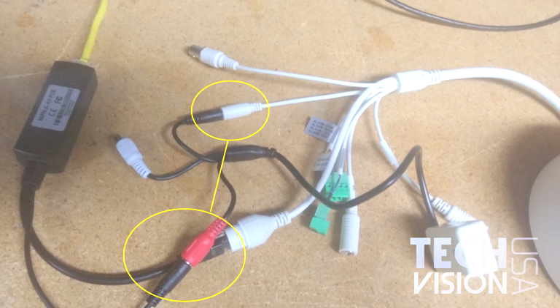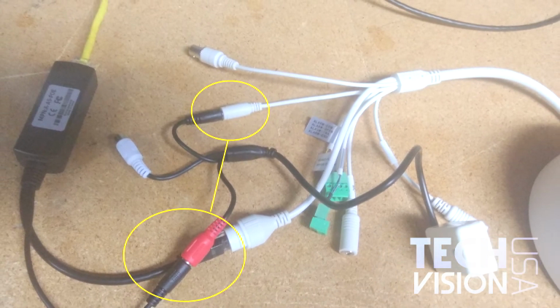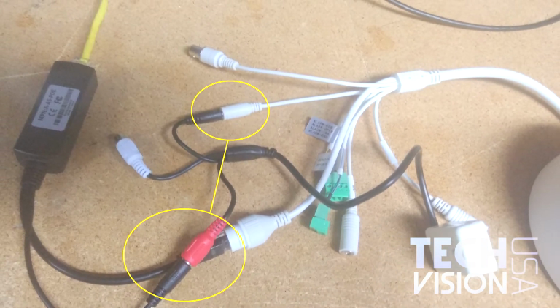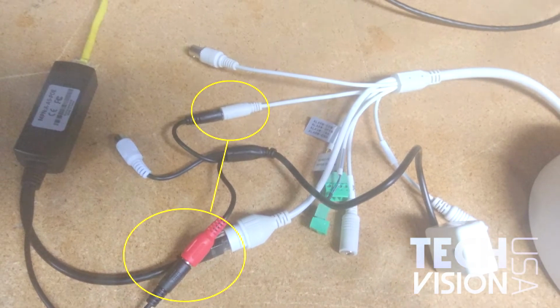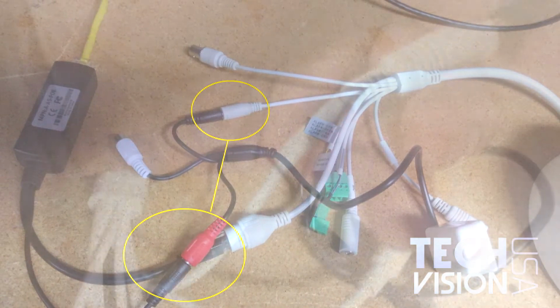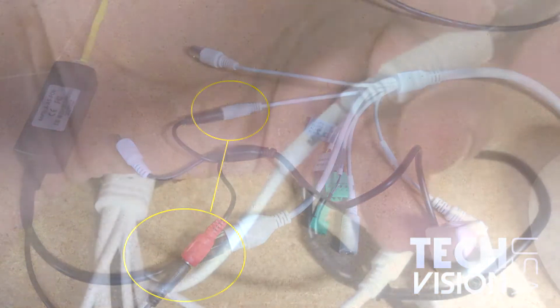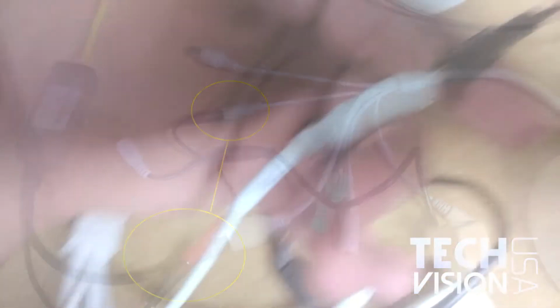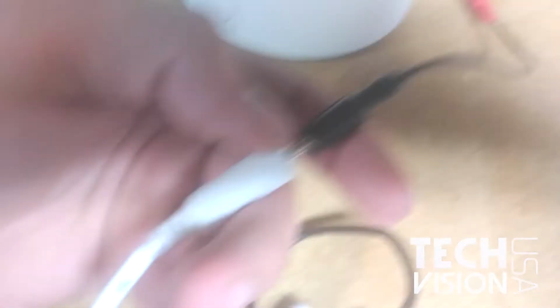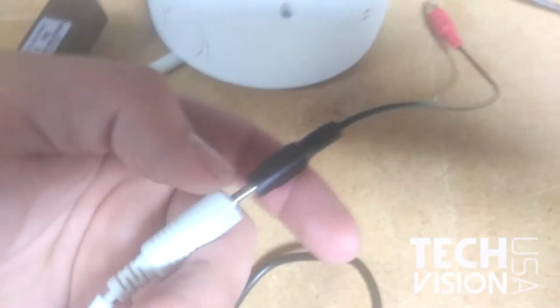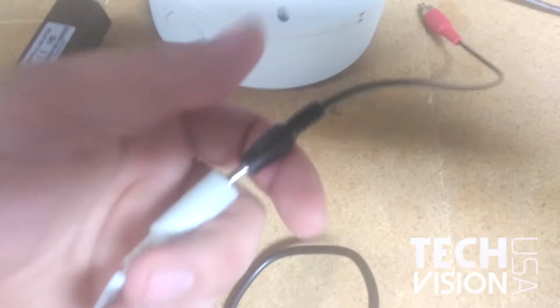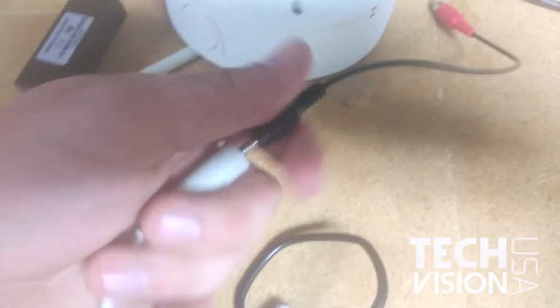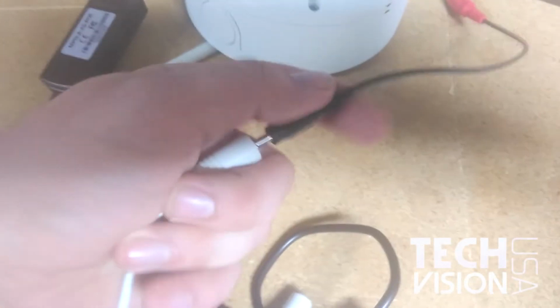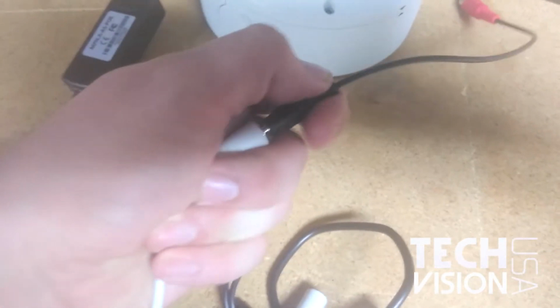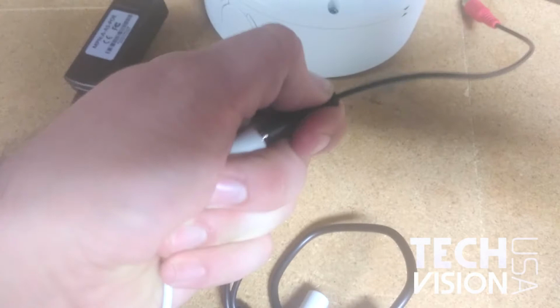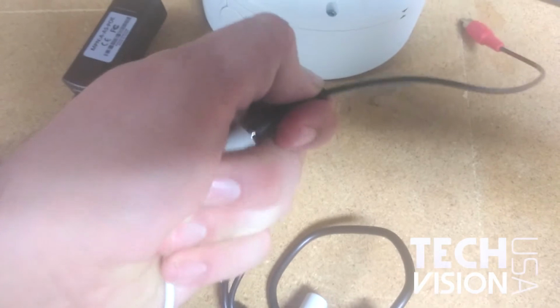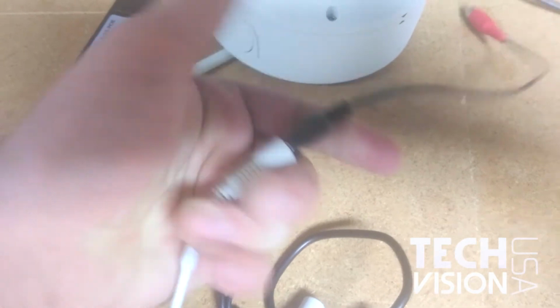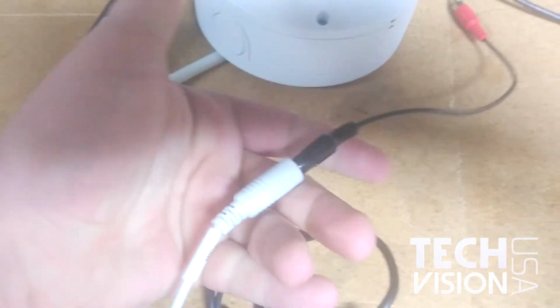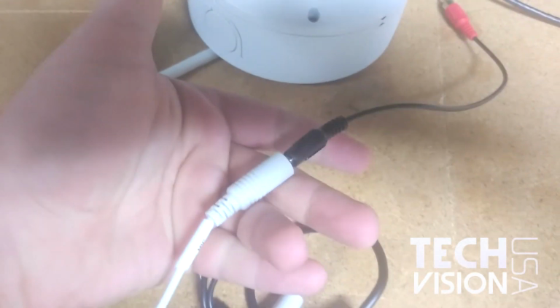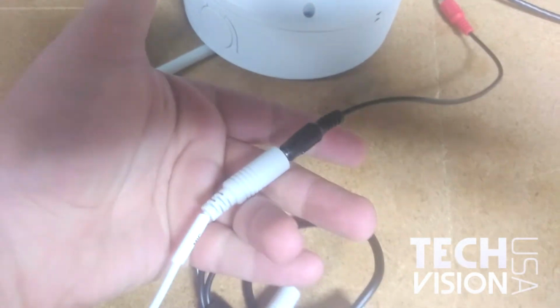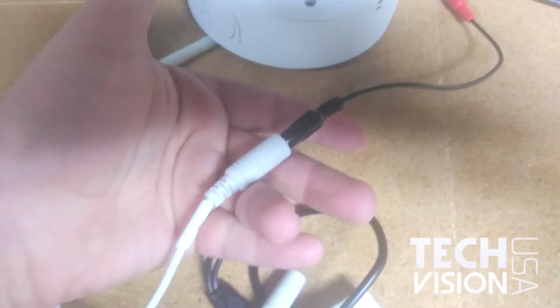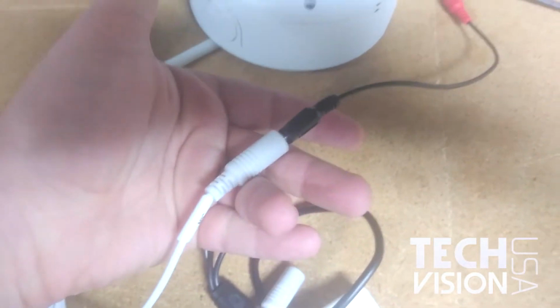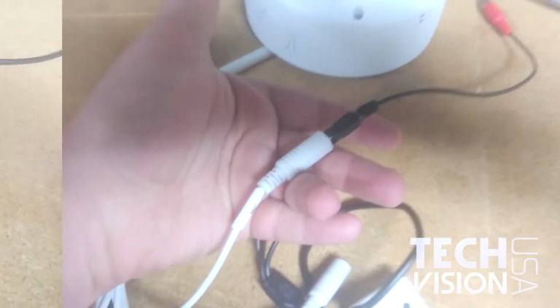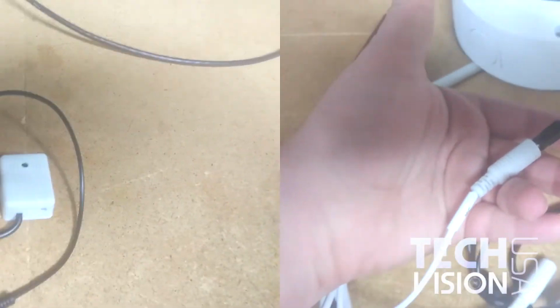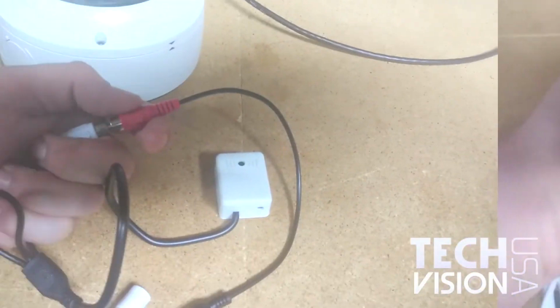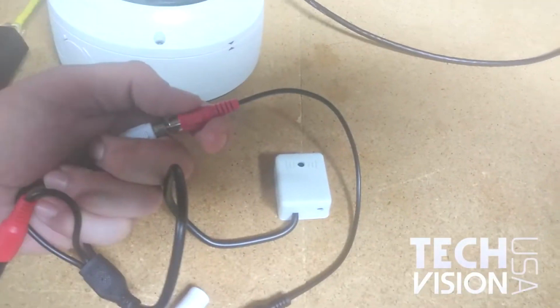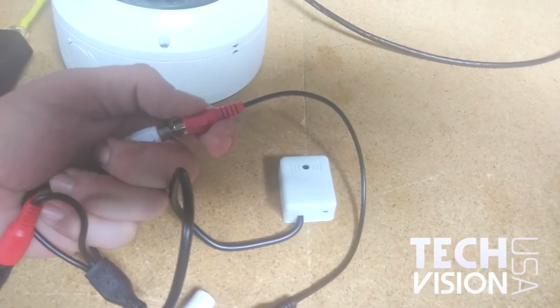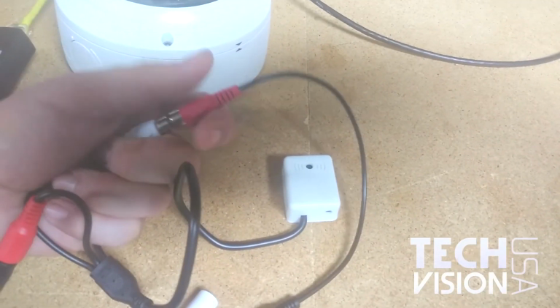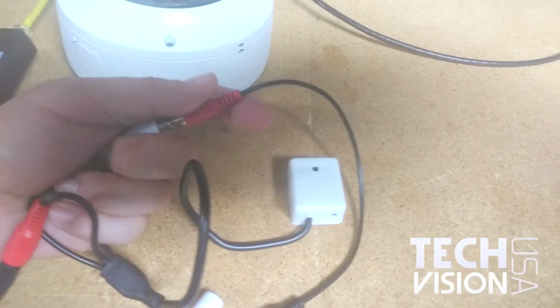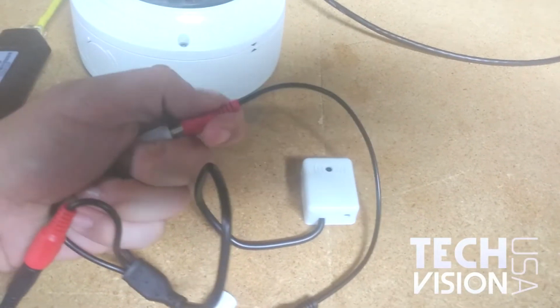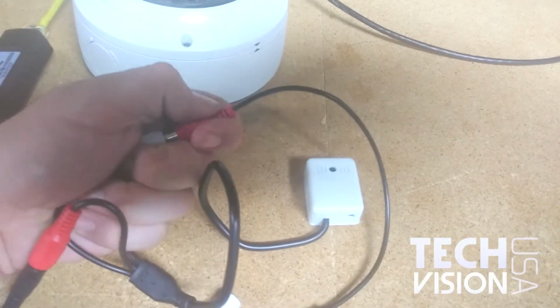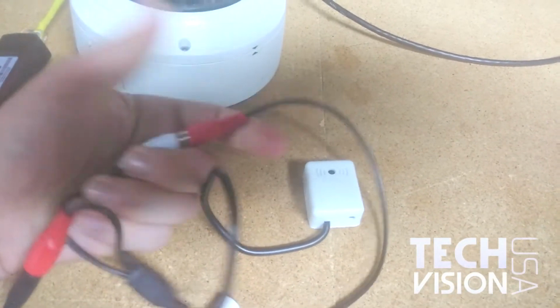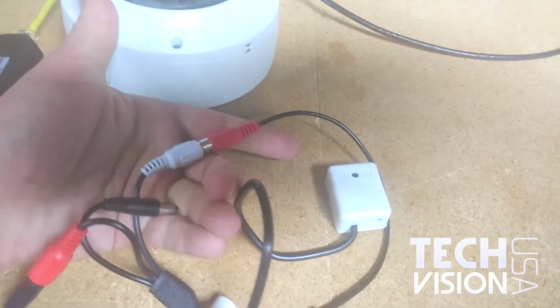Next, connect the DC power port that's available left on the mic to the DC power port on the camera. Then take the RCA to 3.5 millimeter cable and connect that between the camera and the microphone.